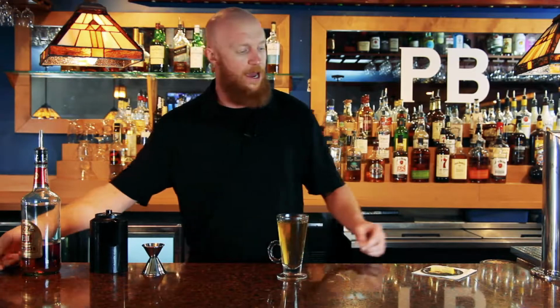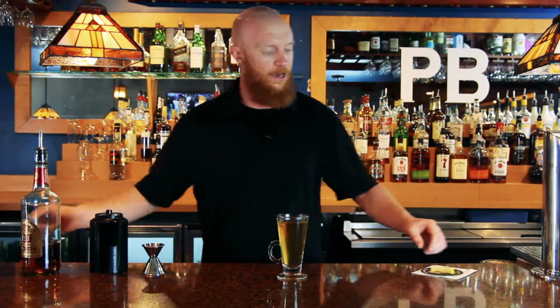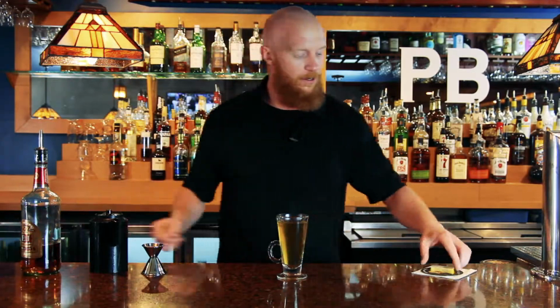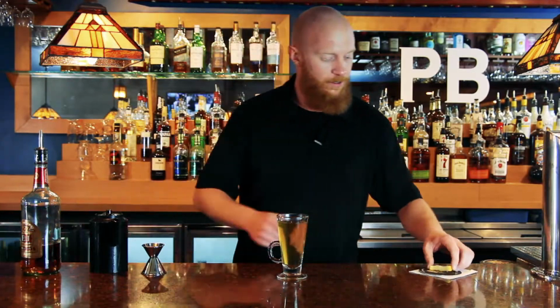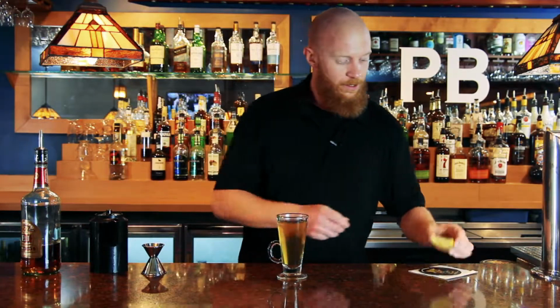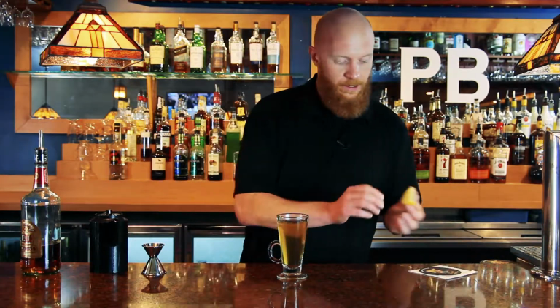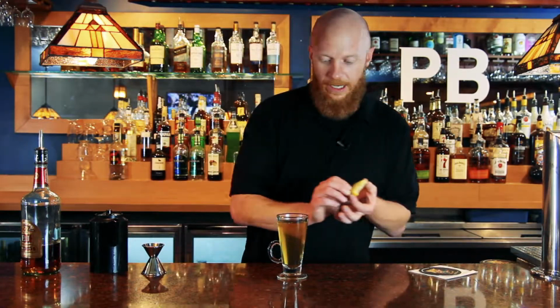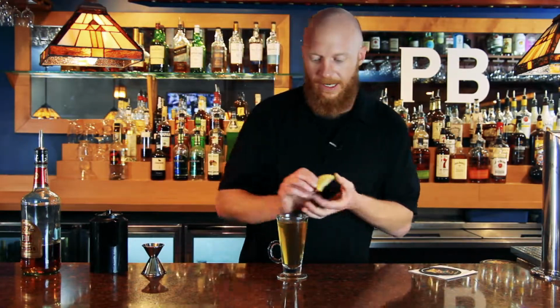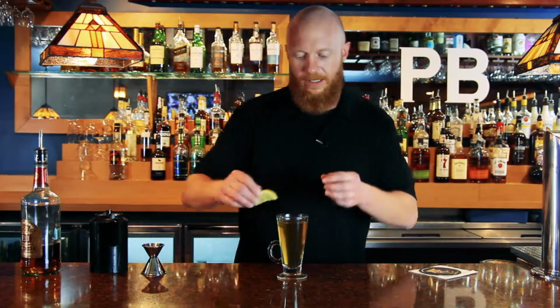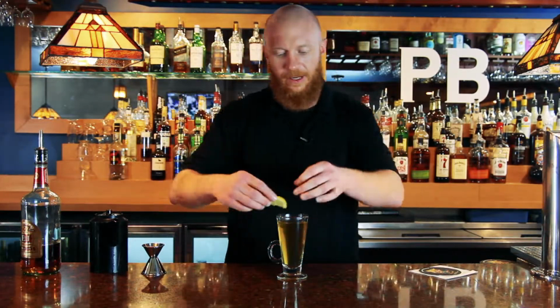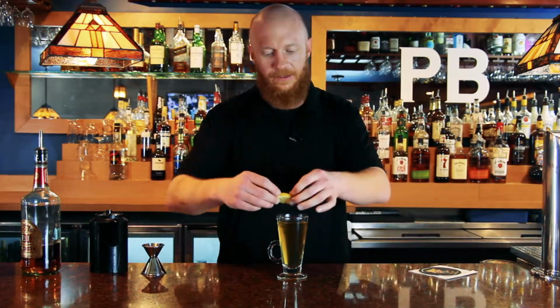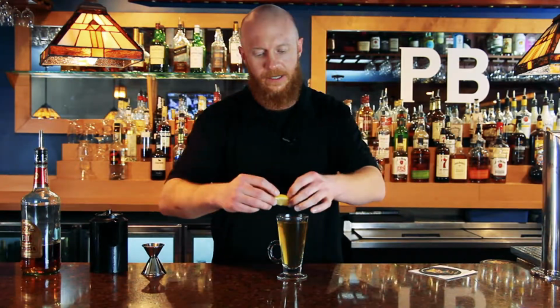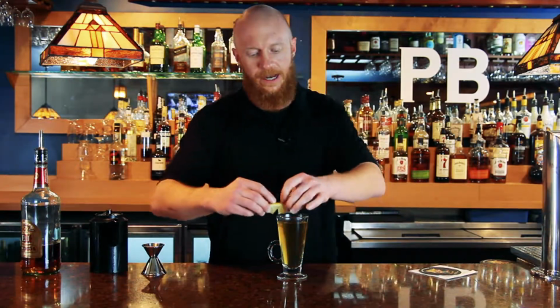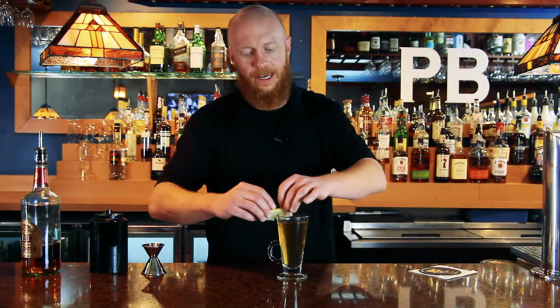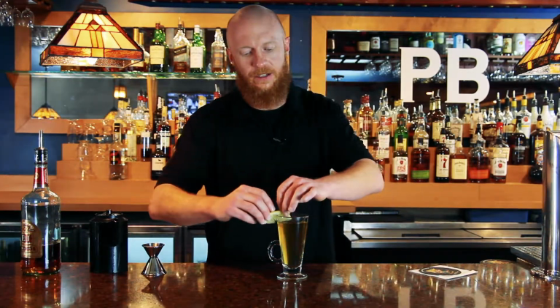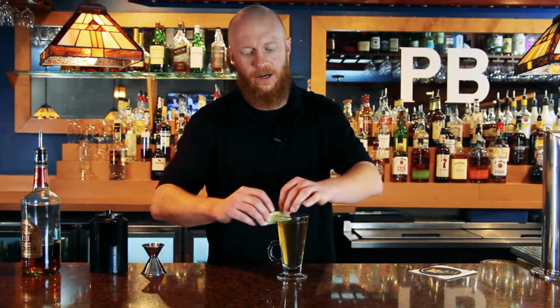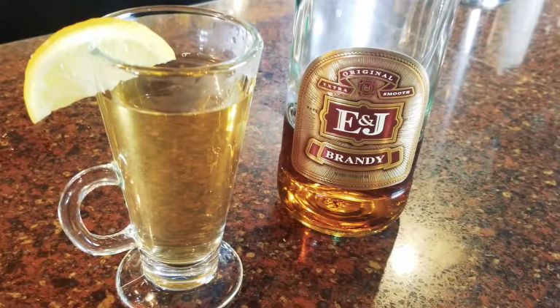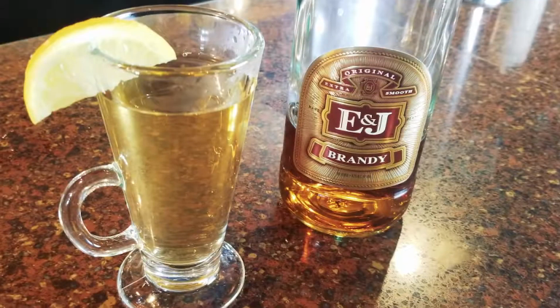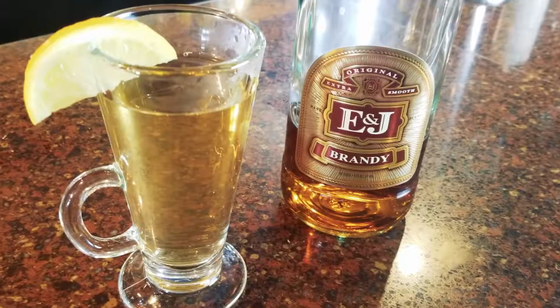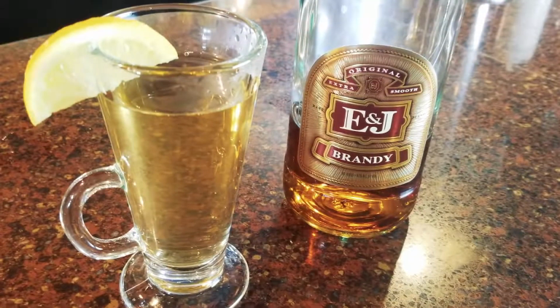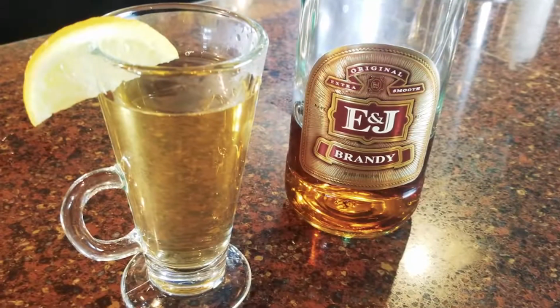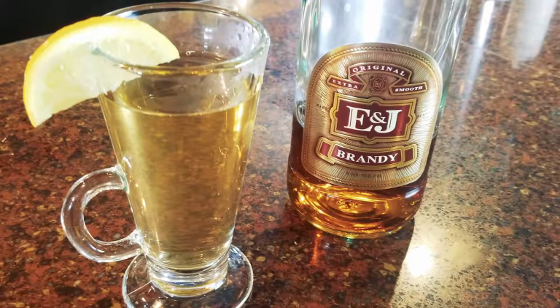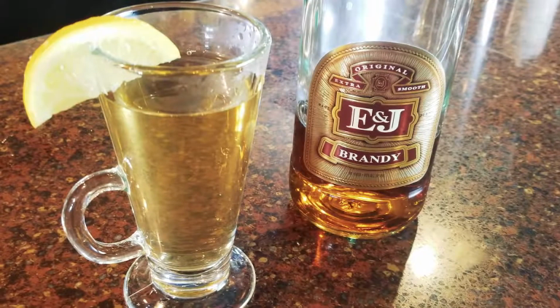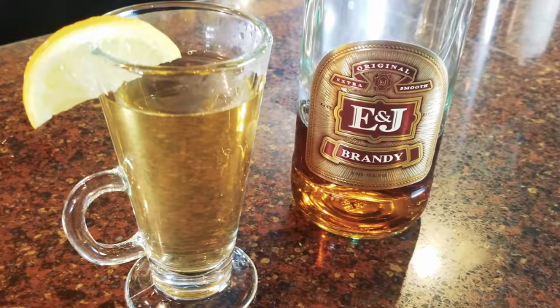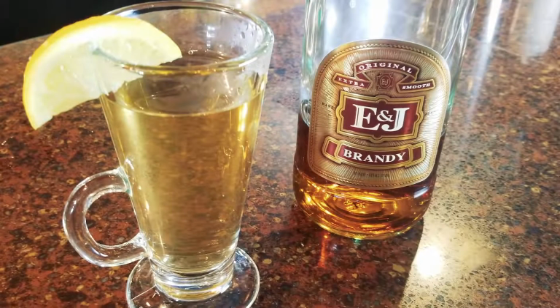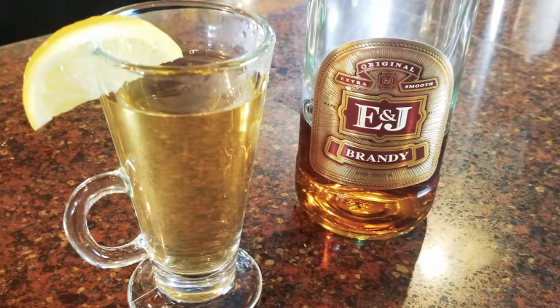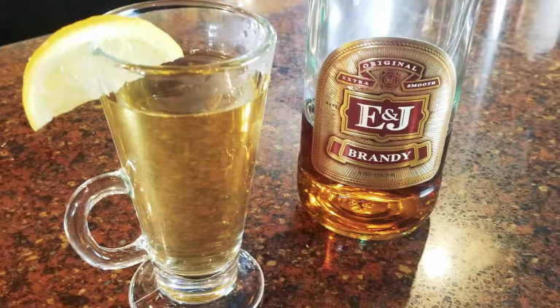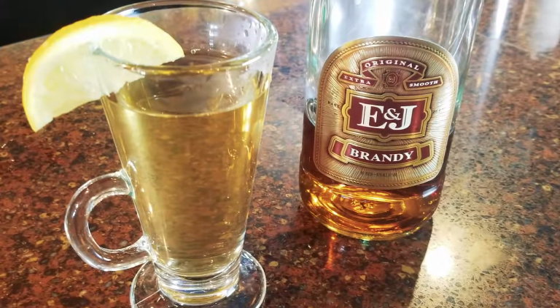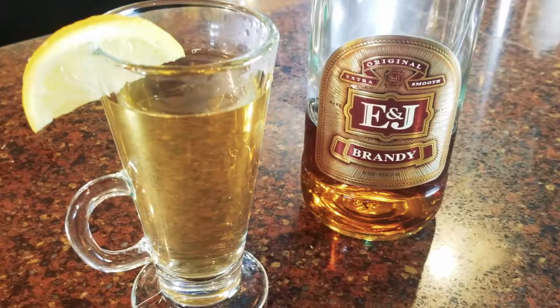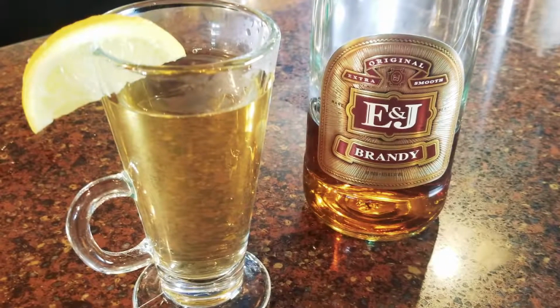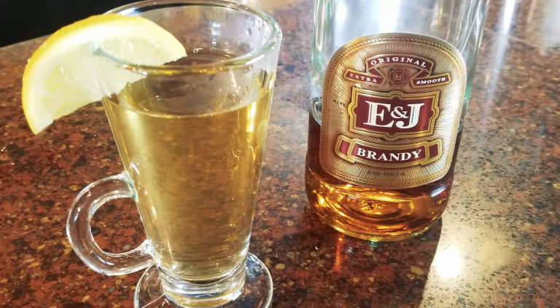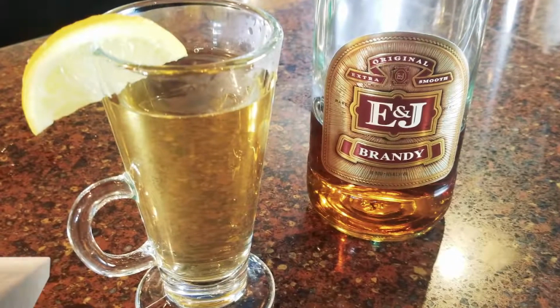And set a nice lemon on the side in case you want to add a nice little citrus touch to it. We got the bartender's penicillin.